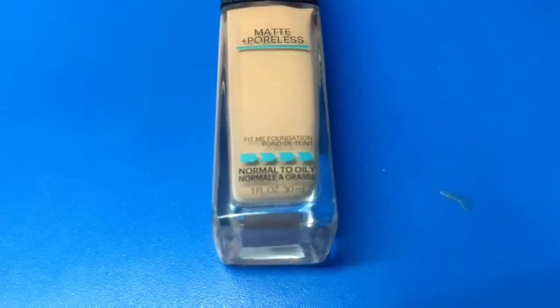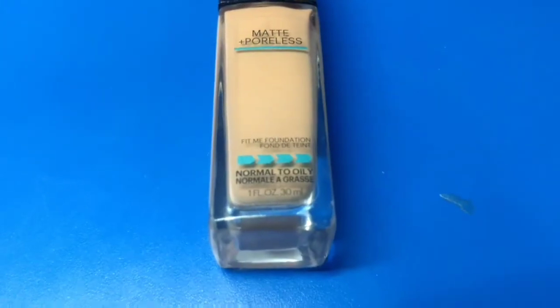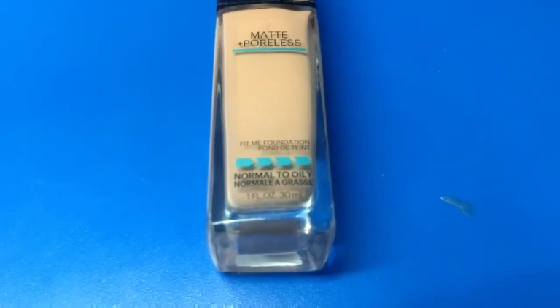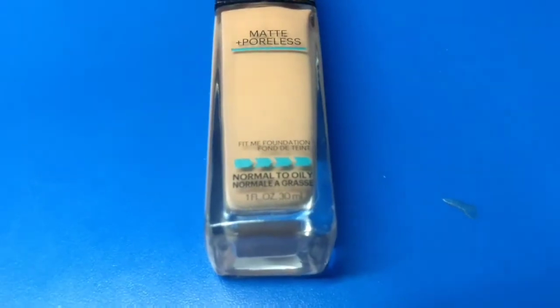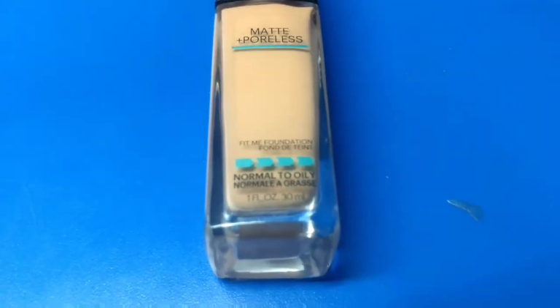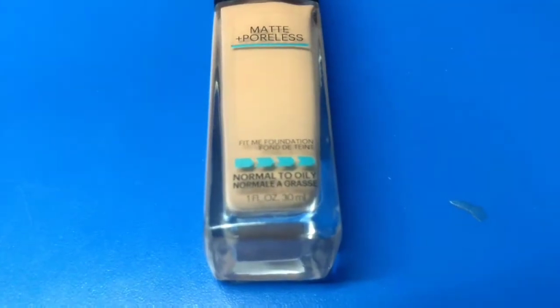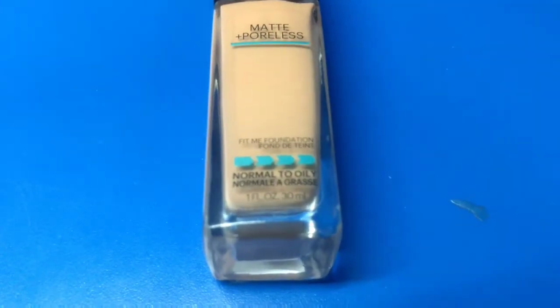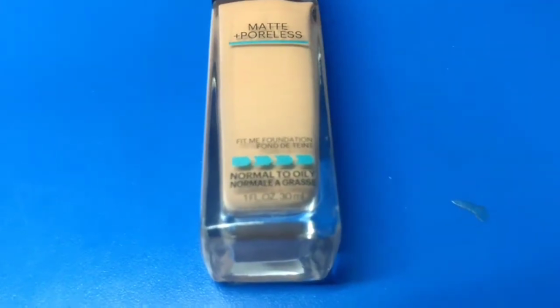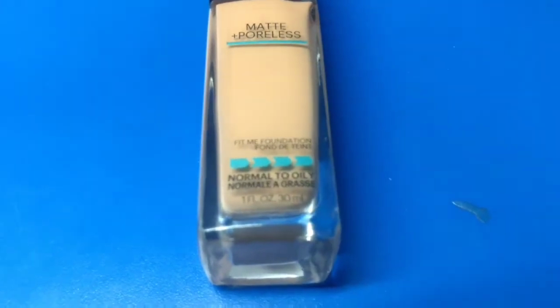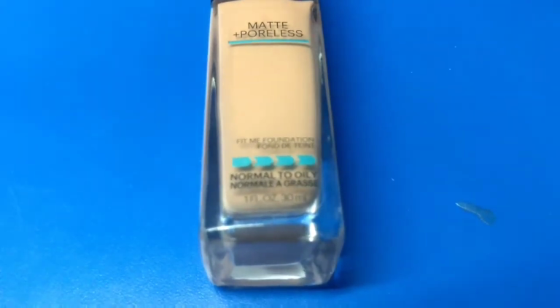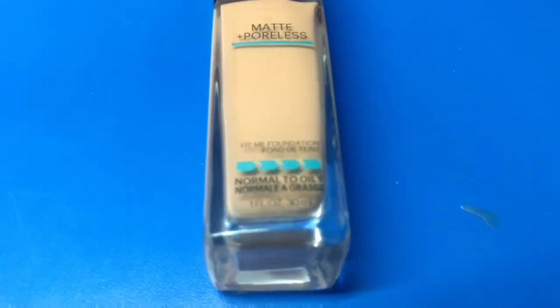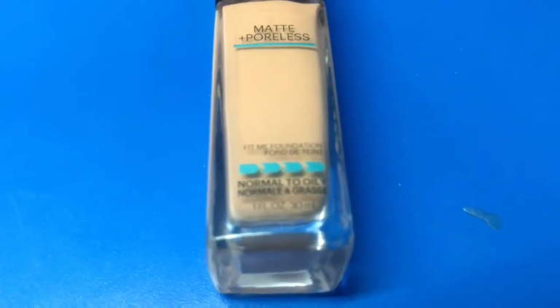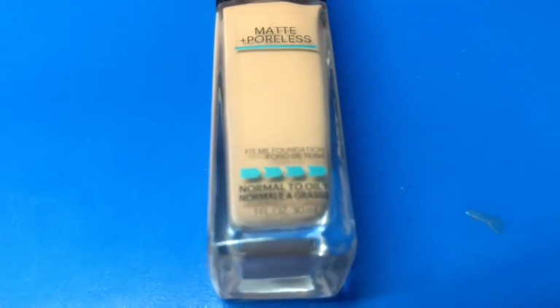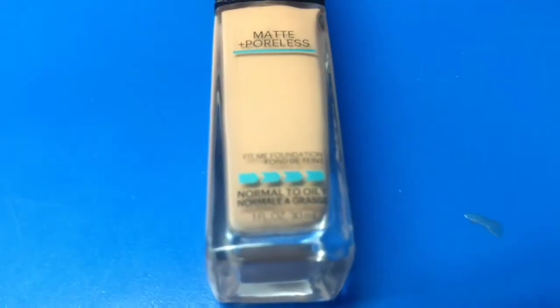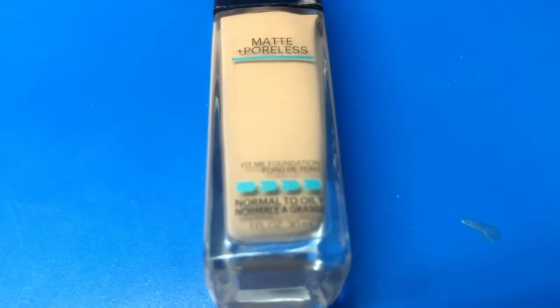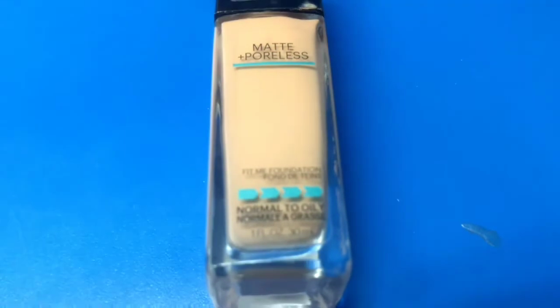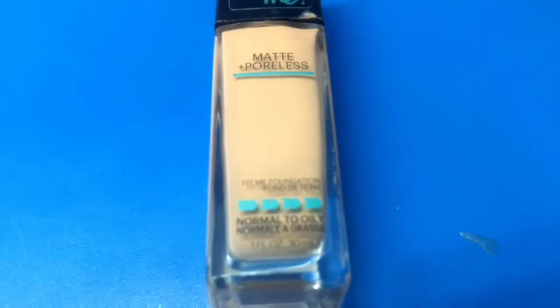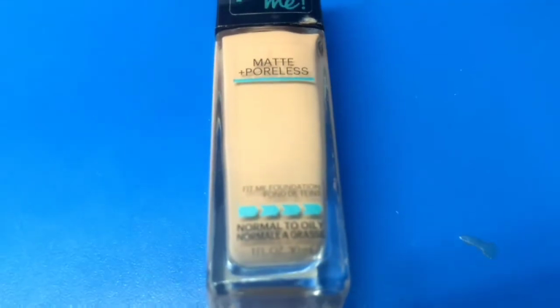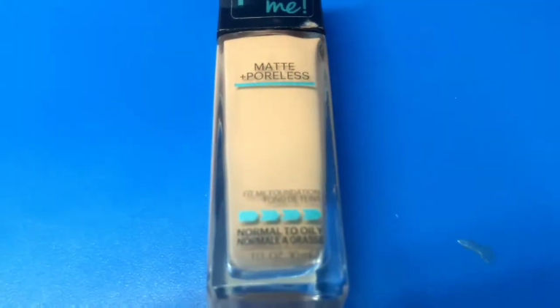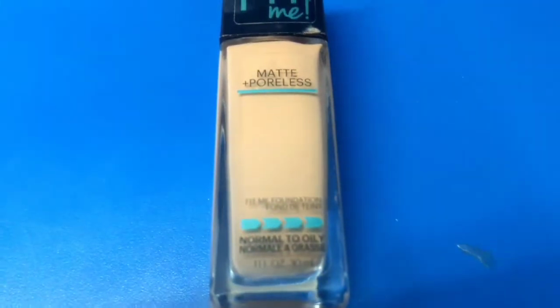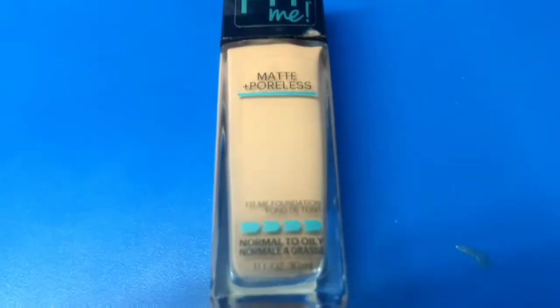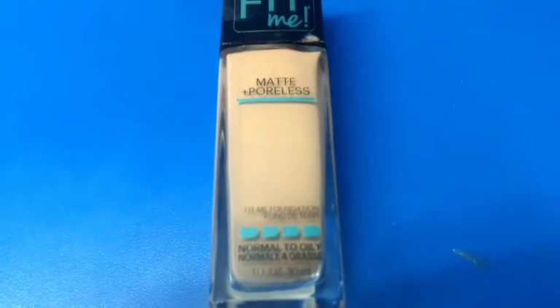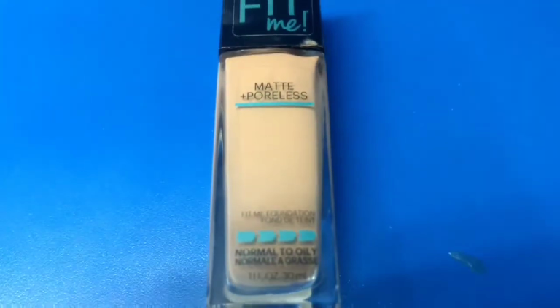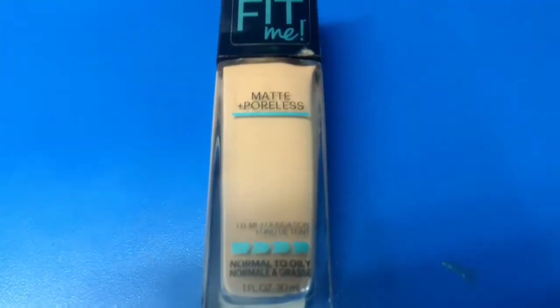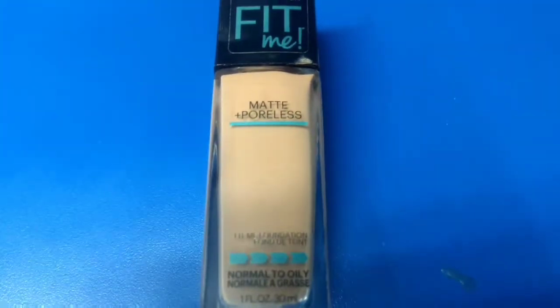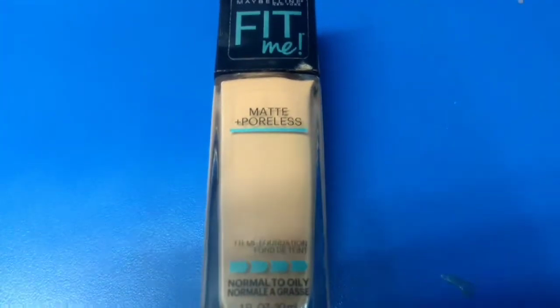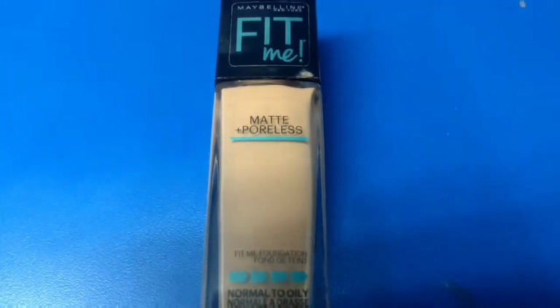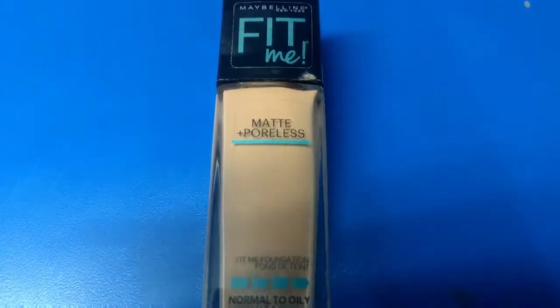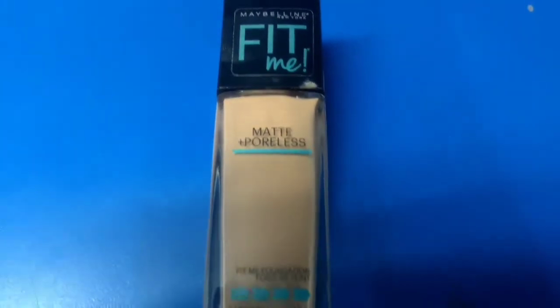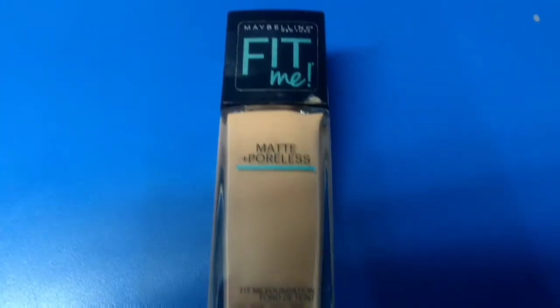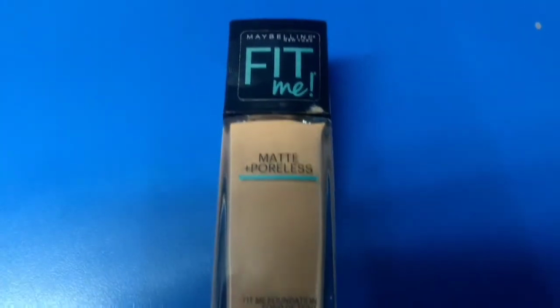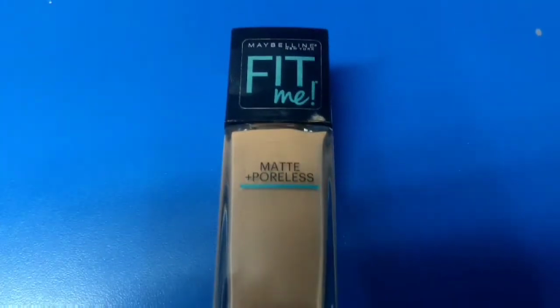All in all, it's a very good option from drugstore brands and is easily available. I will give this product 4 out of 5 stars.